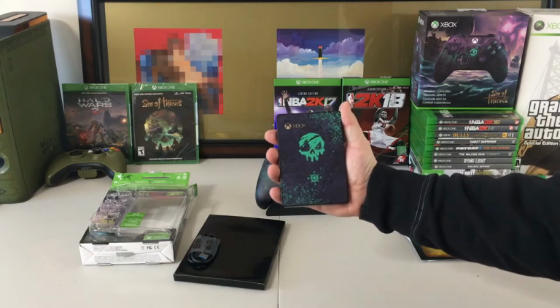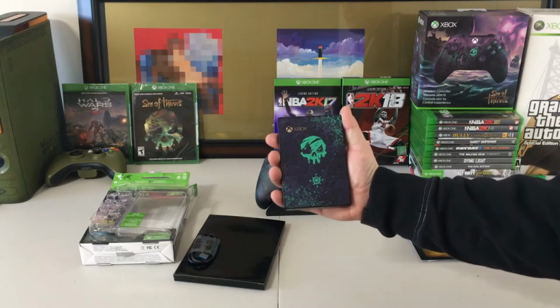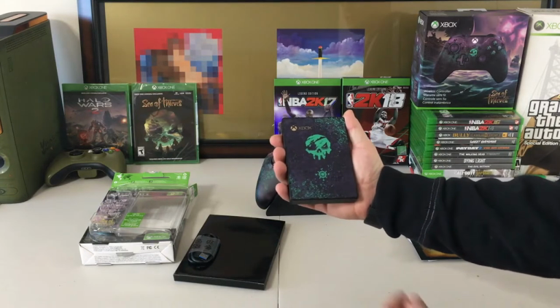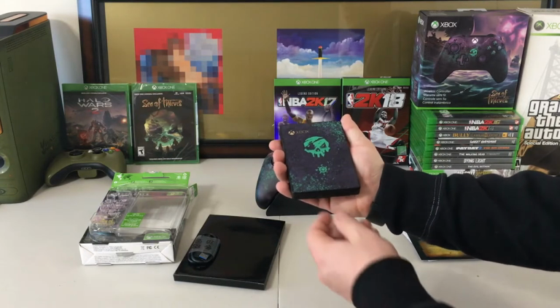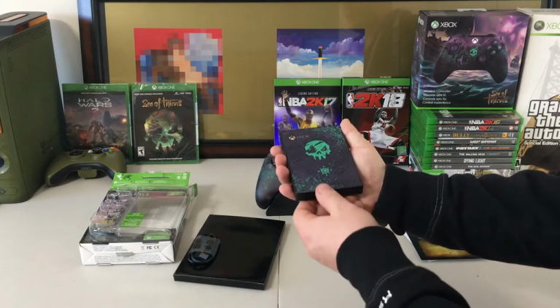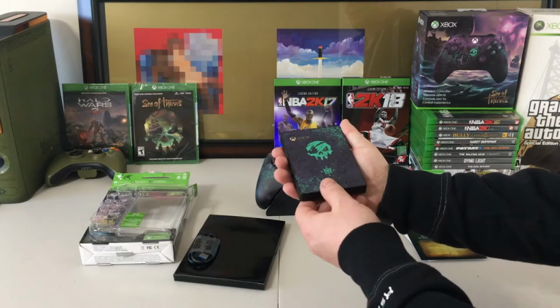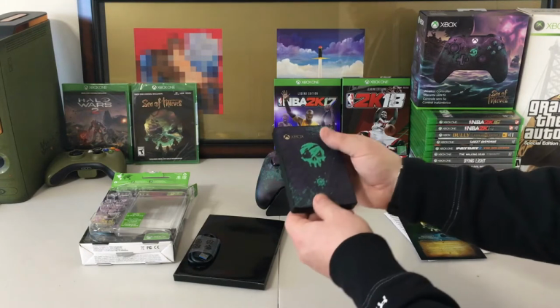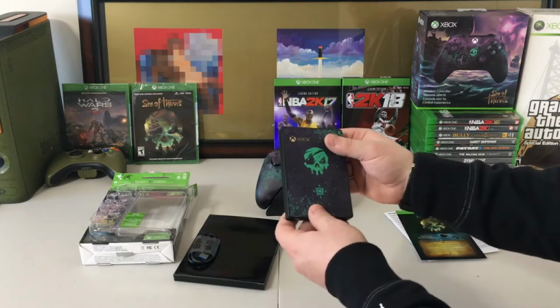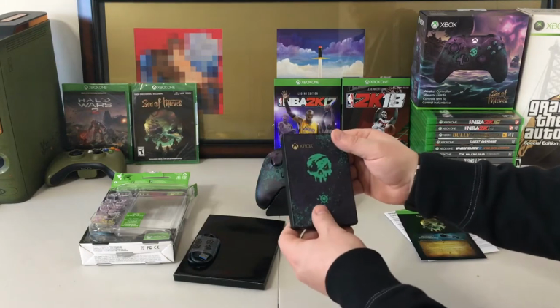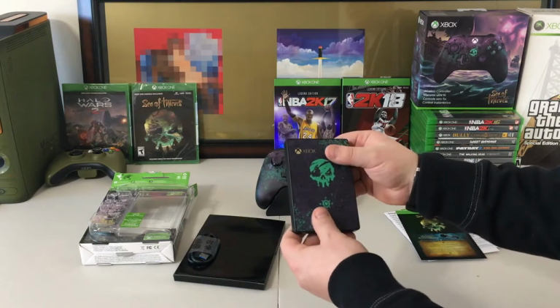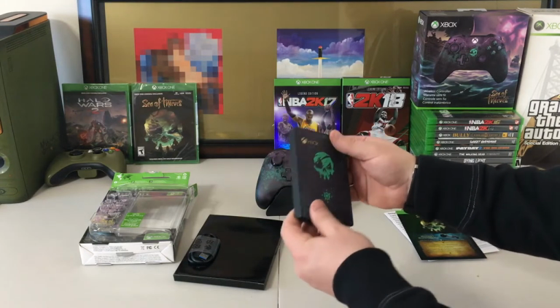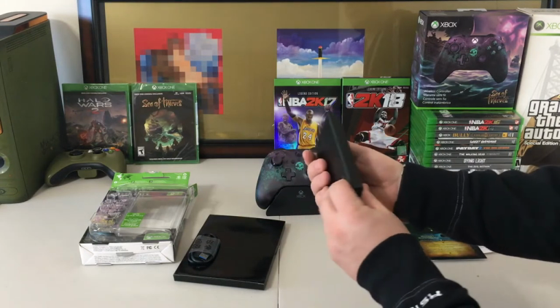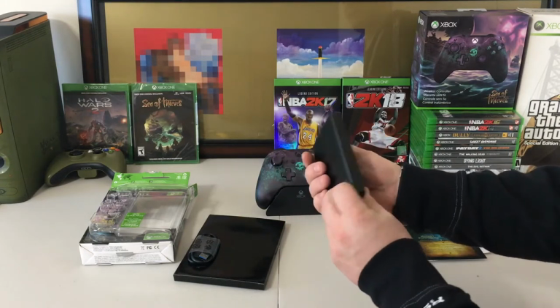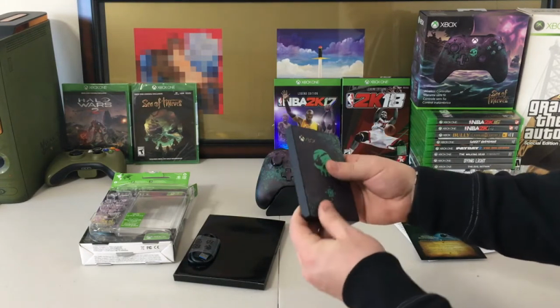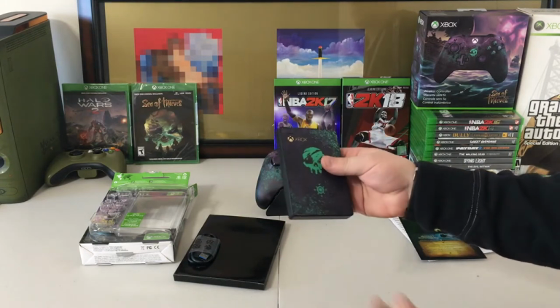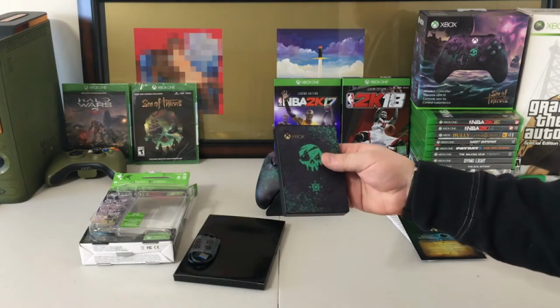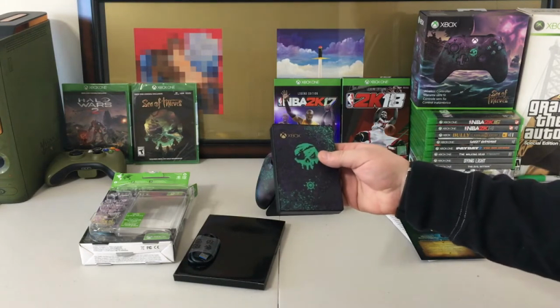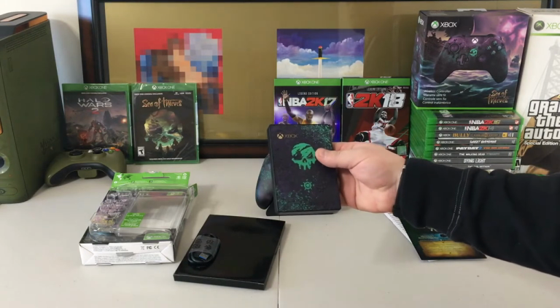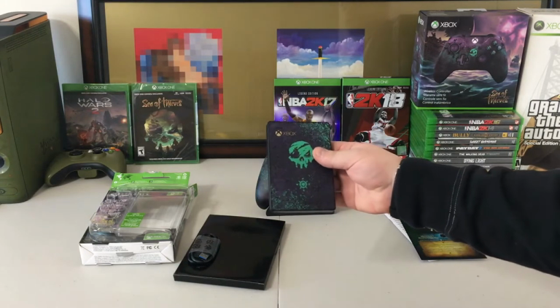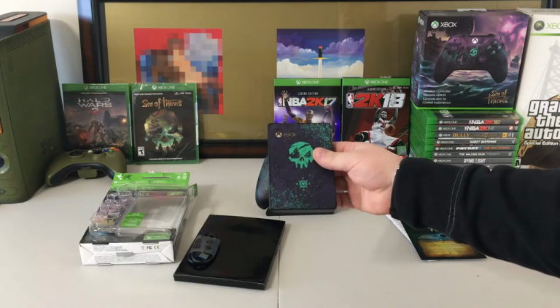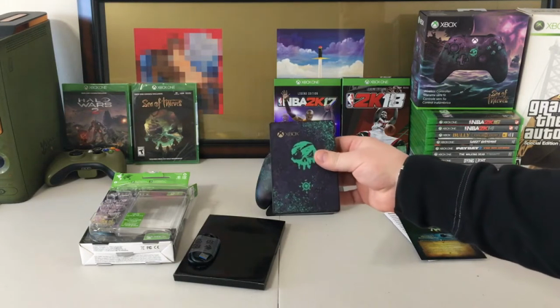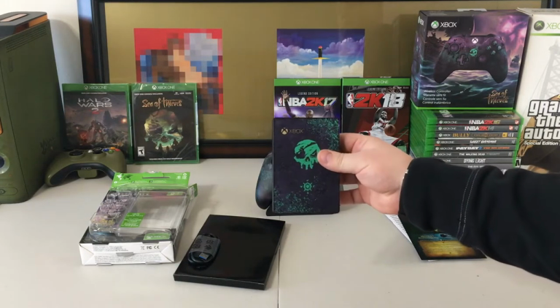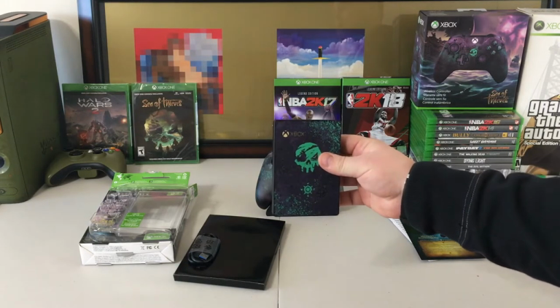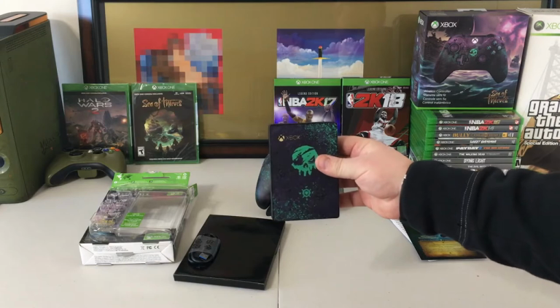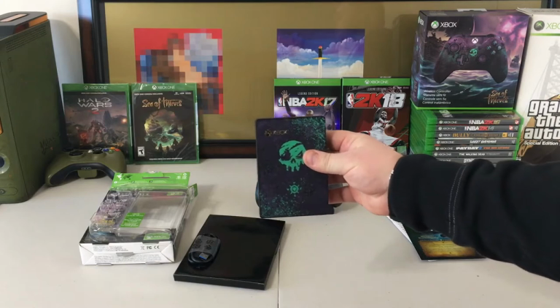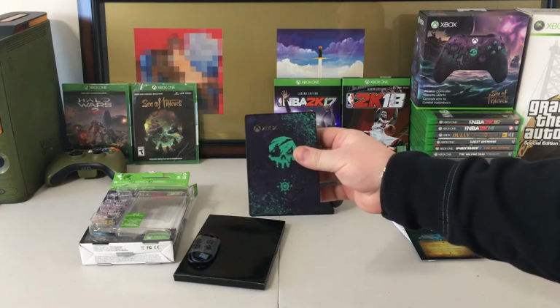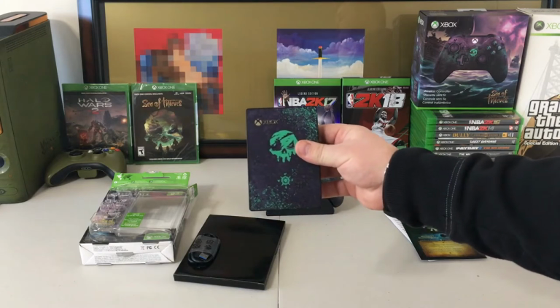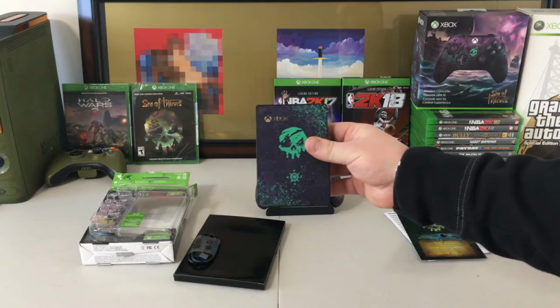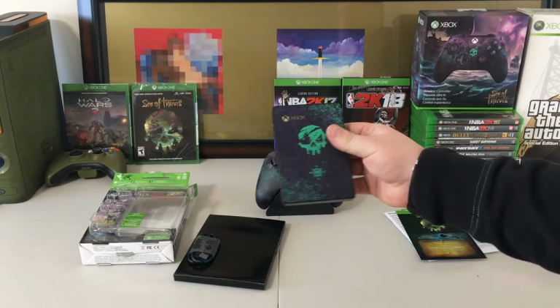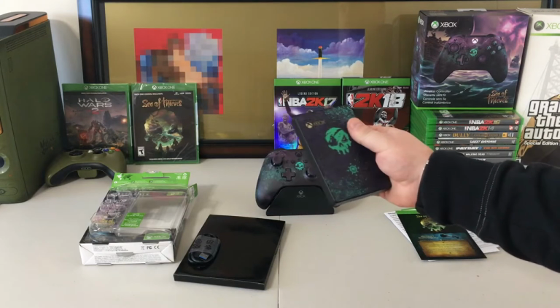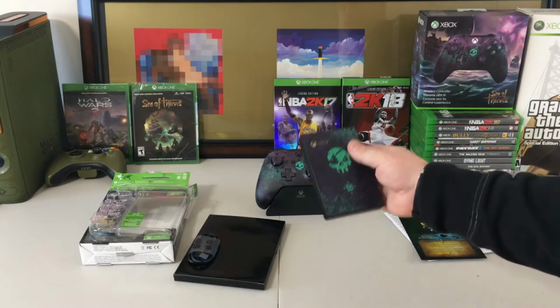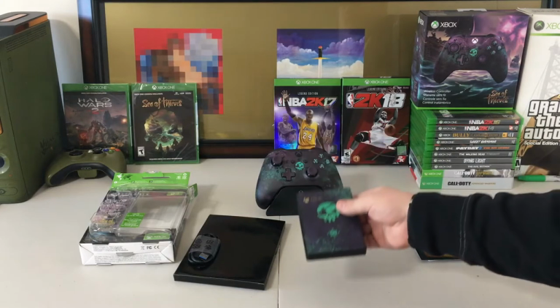You do have a compass right here, kind of like on the controller. The back is all black, and so are all of the sides. Seagate has made a couple of these and they've done such an amazing job with these hard drives.